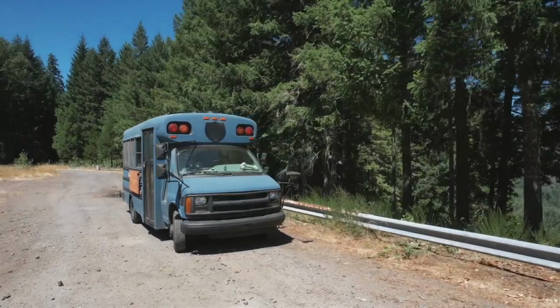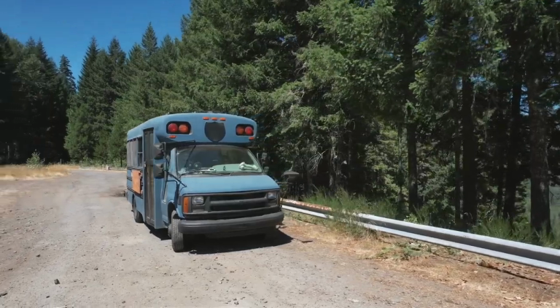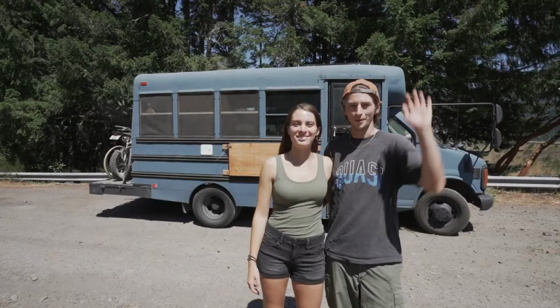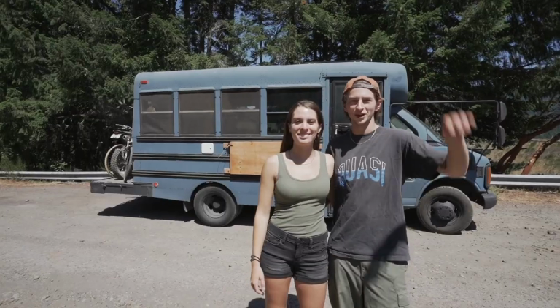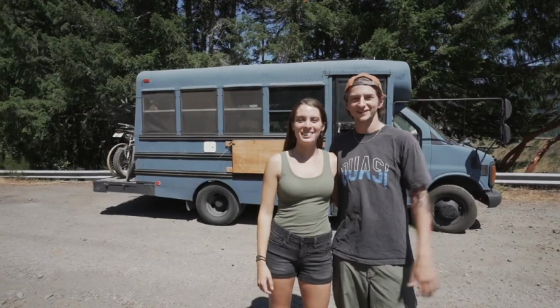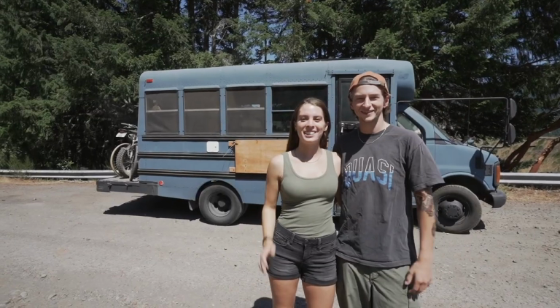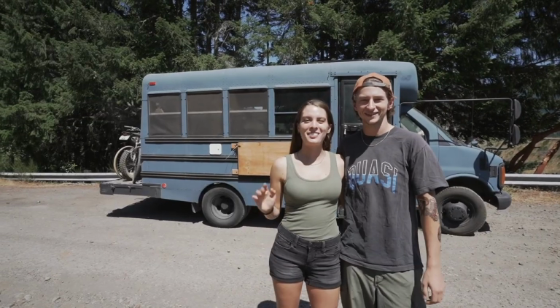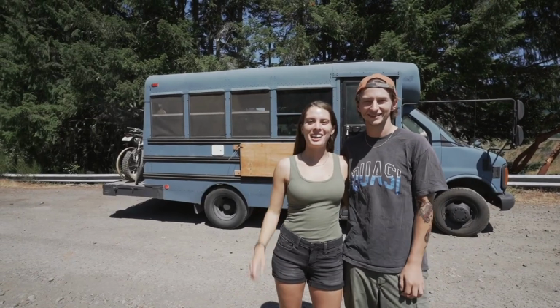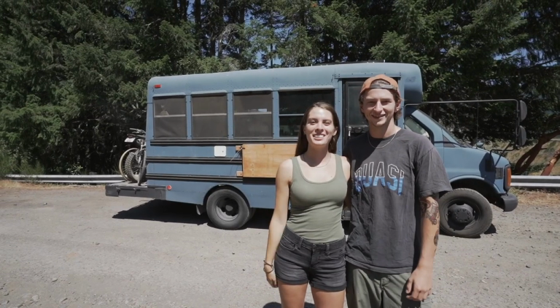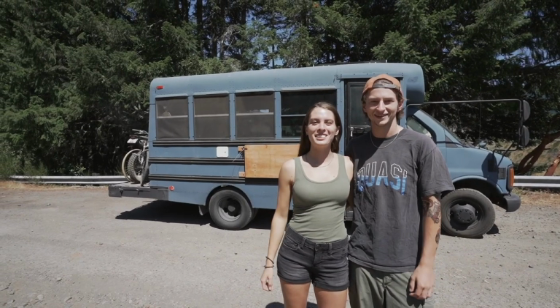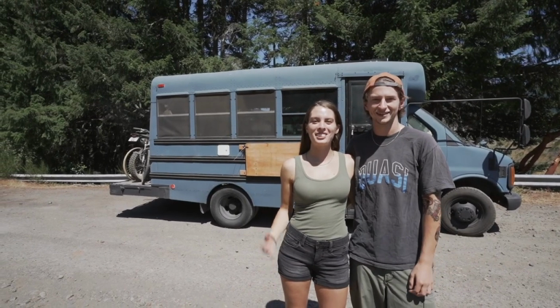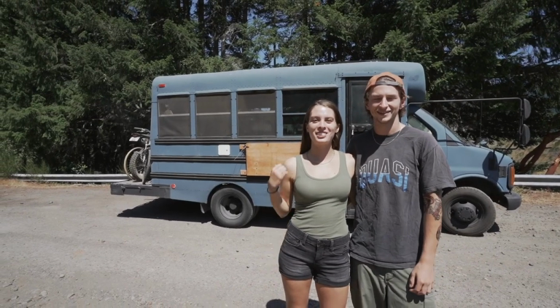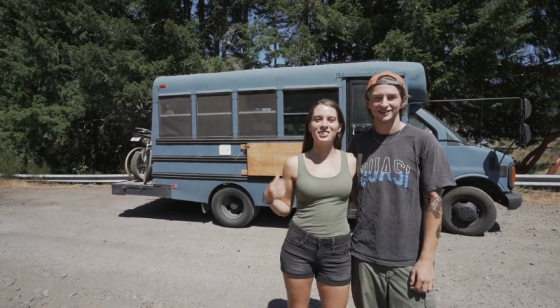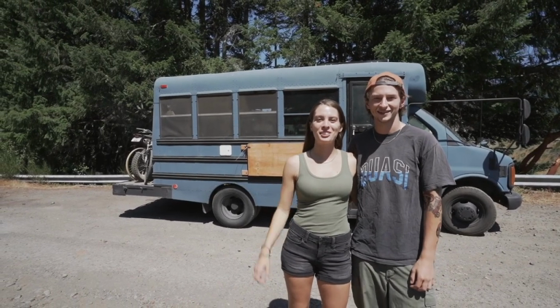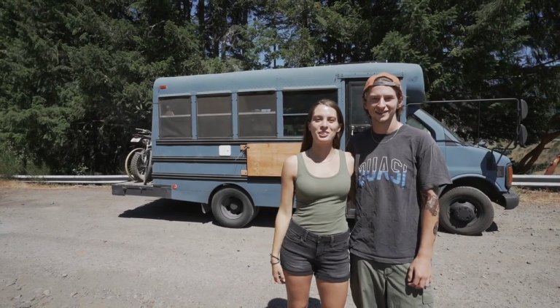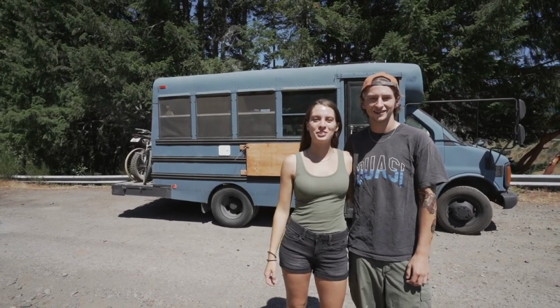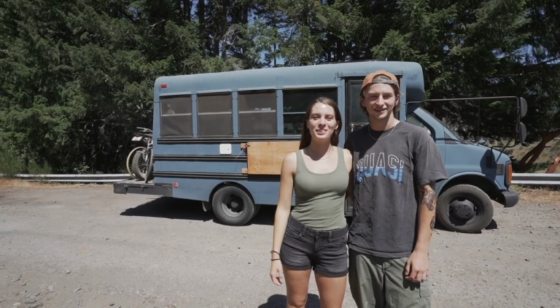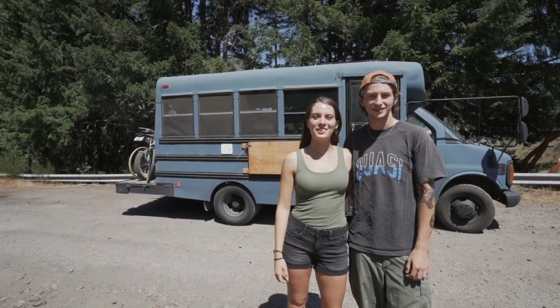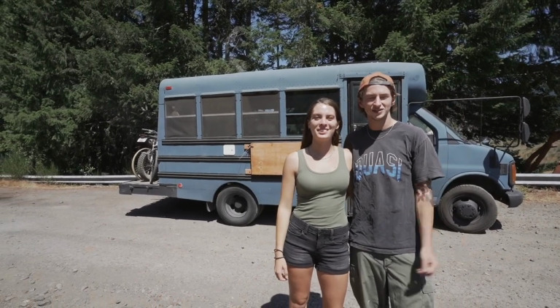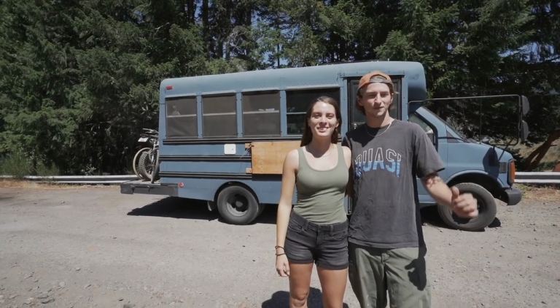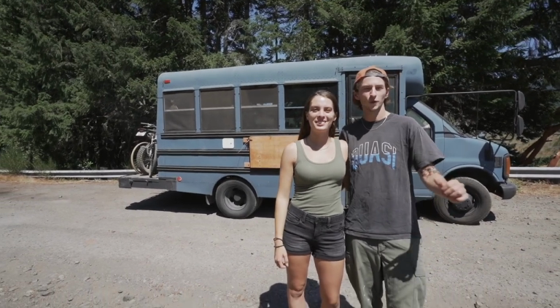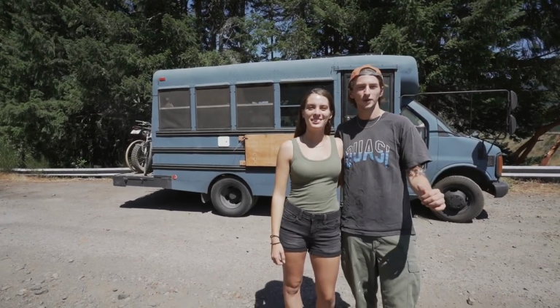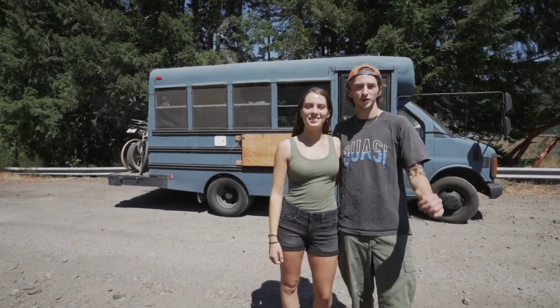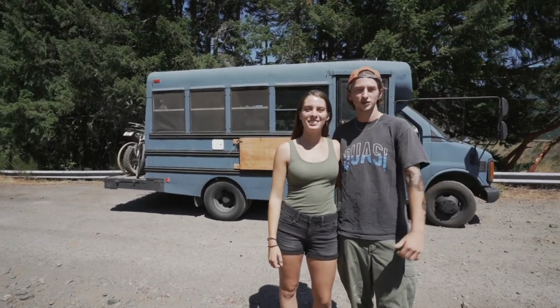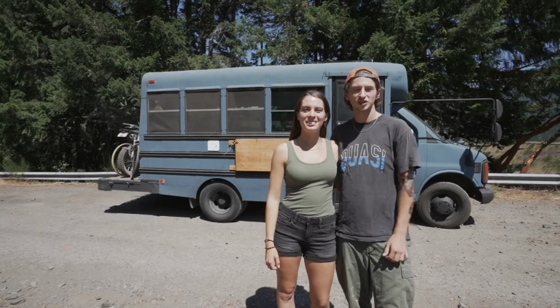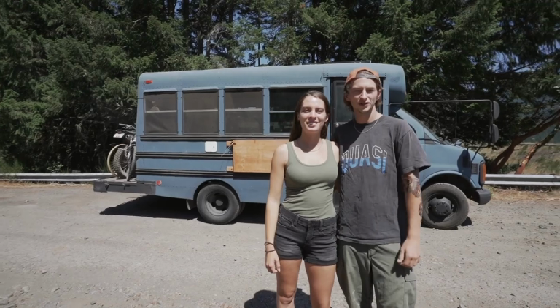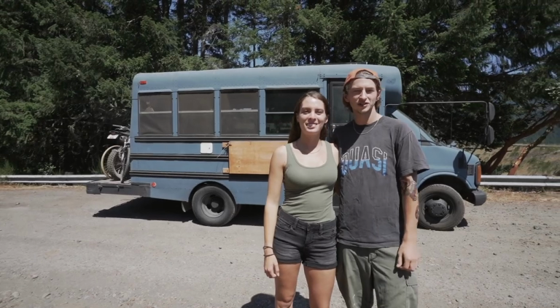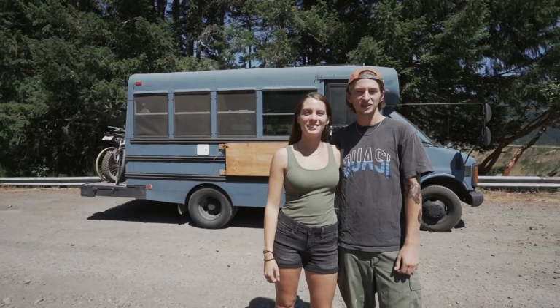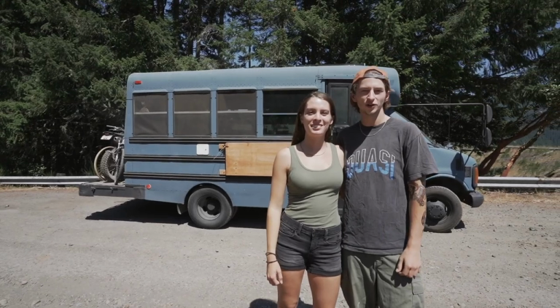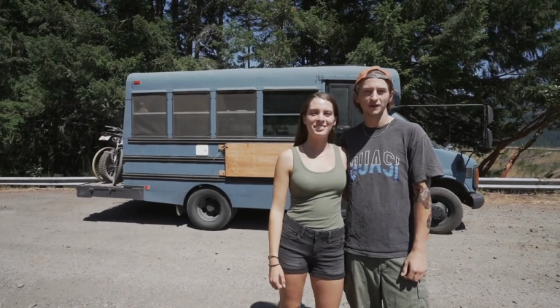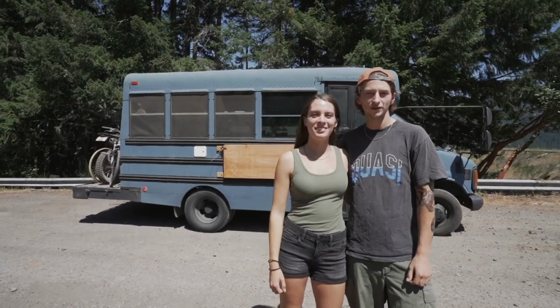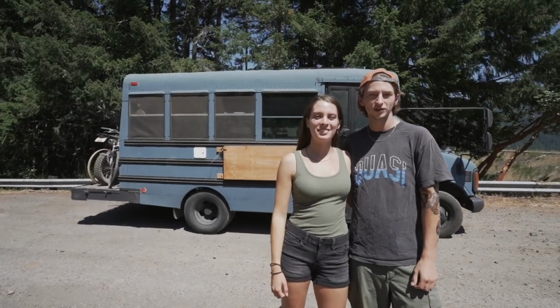I'm Blake and I'm Cassie, and this is Sedona, our short school bus. She's a four-window Chevy G3500.